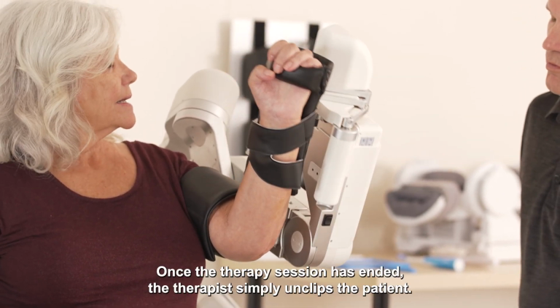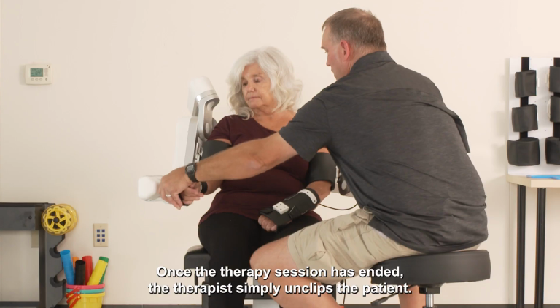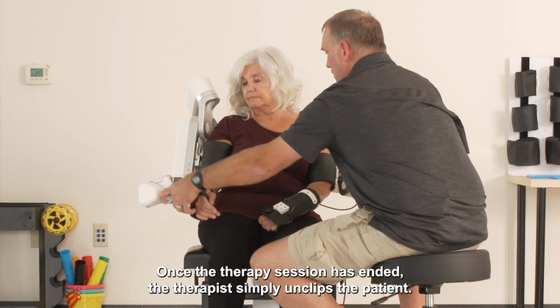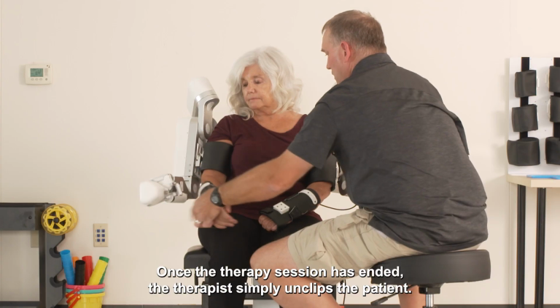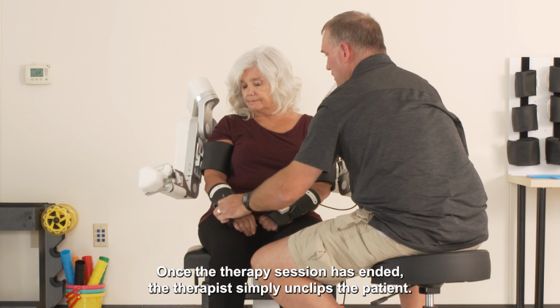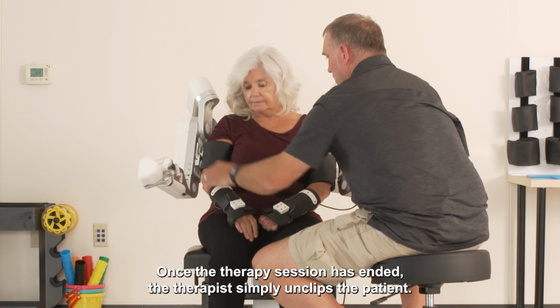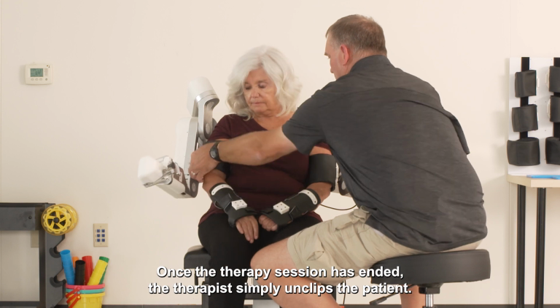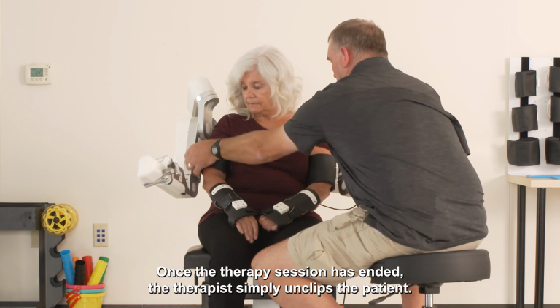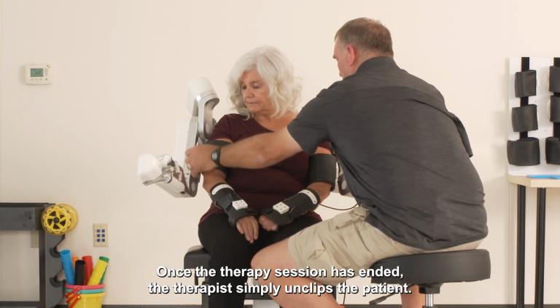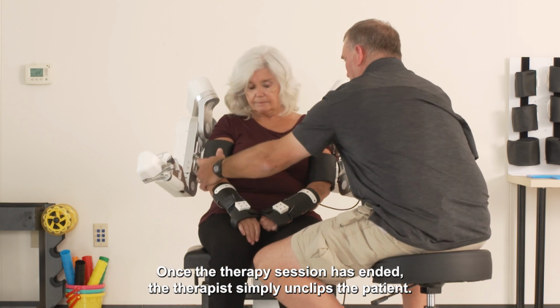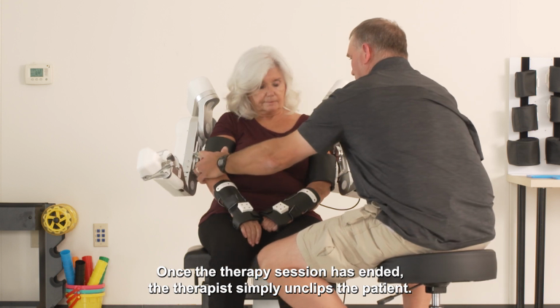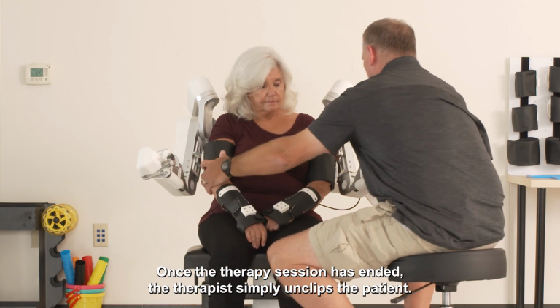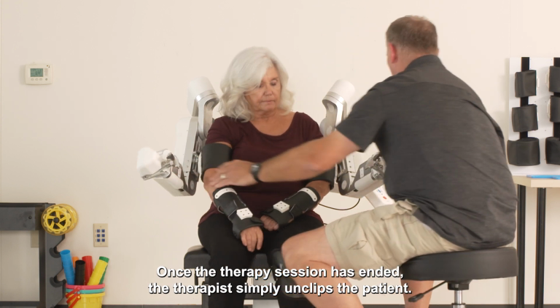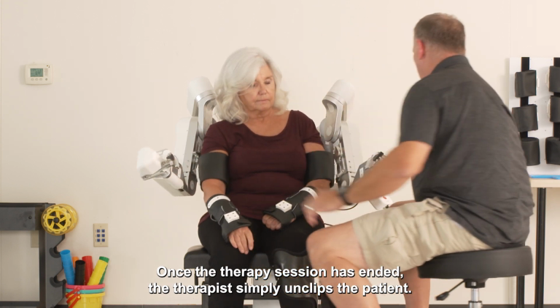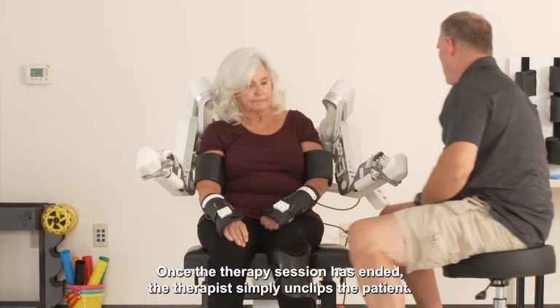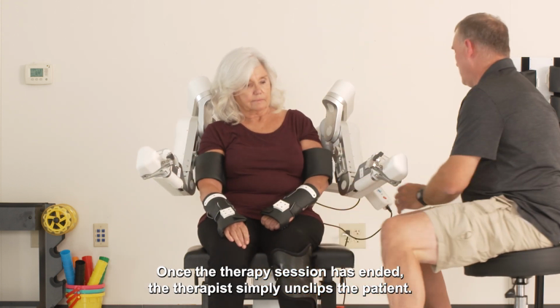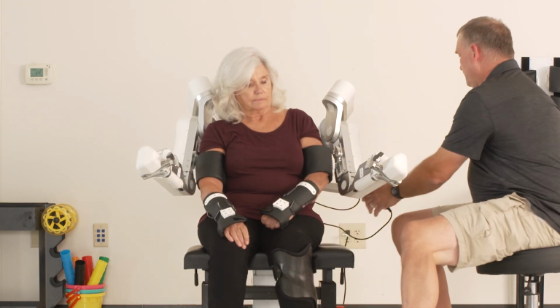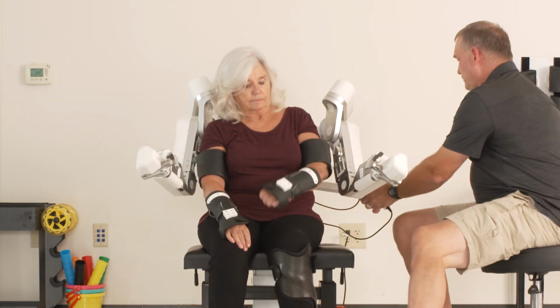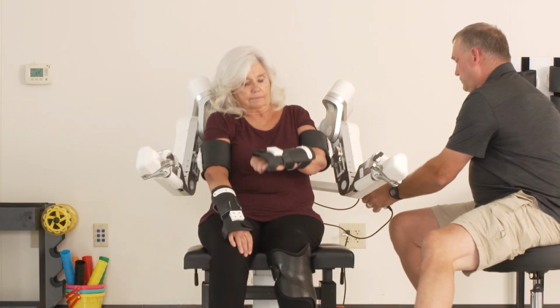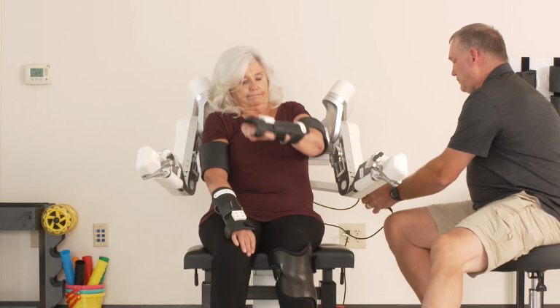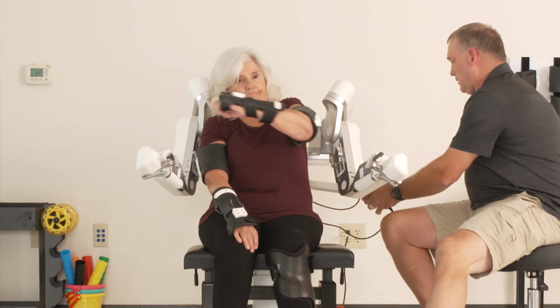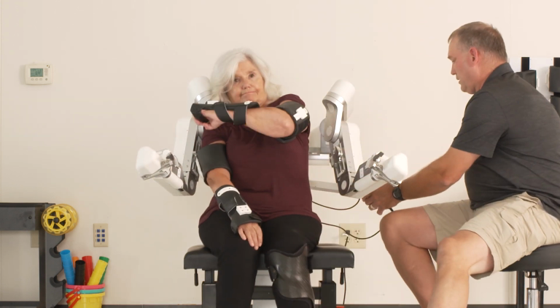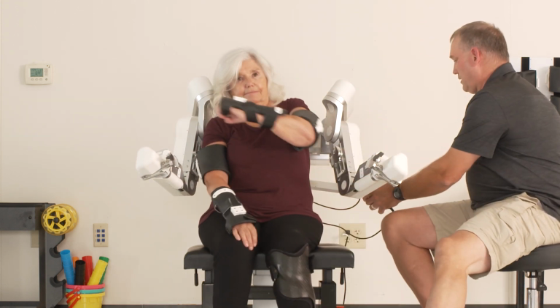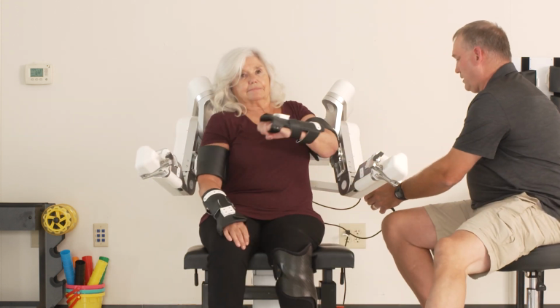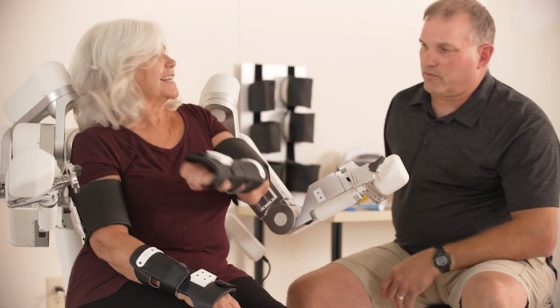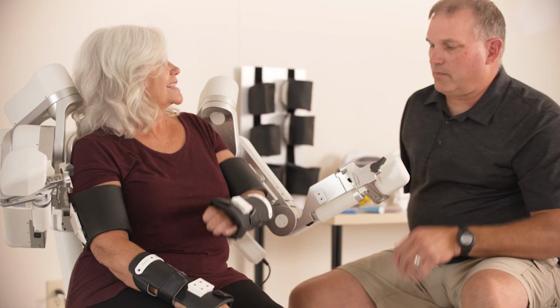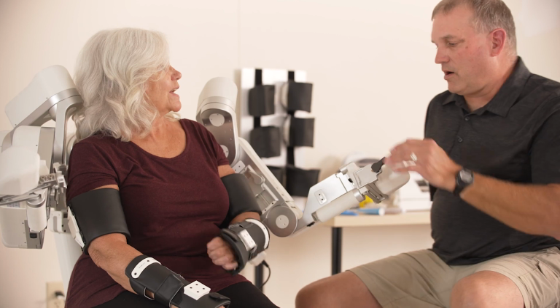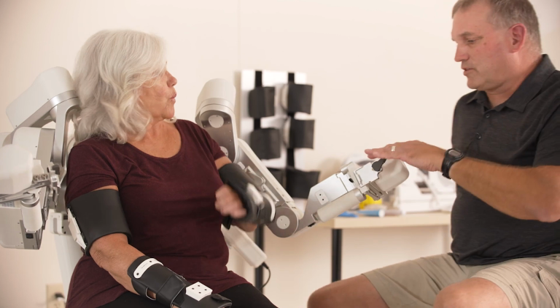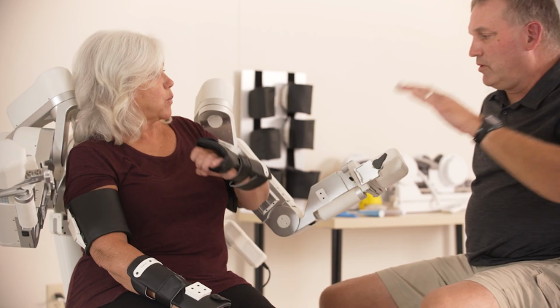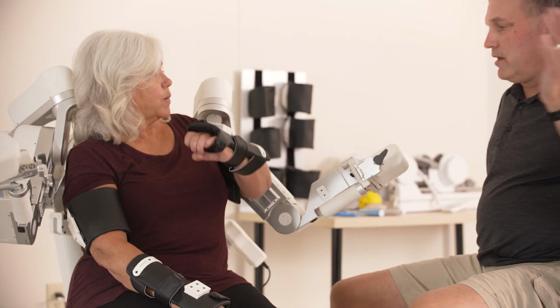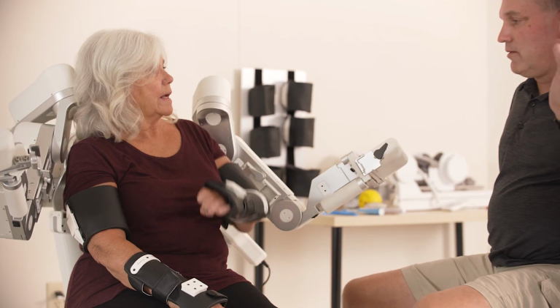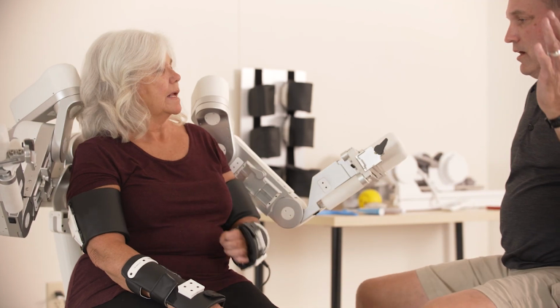Once the therapy session has ended, the therapist simply unclips the patient. Harmony will then move out of the way.